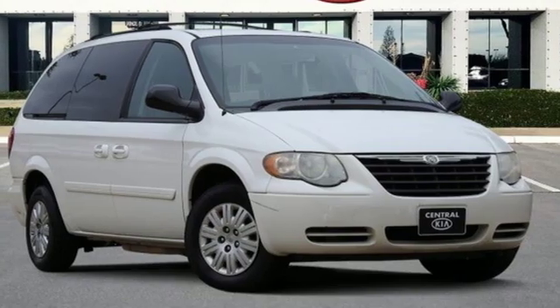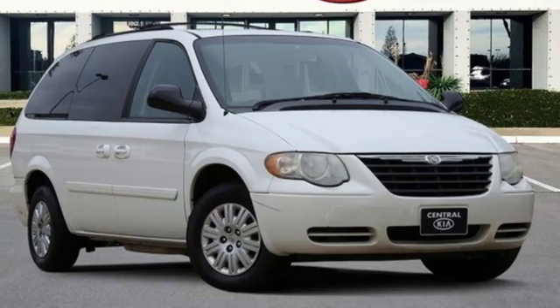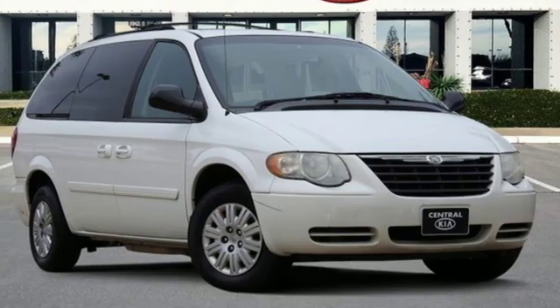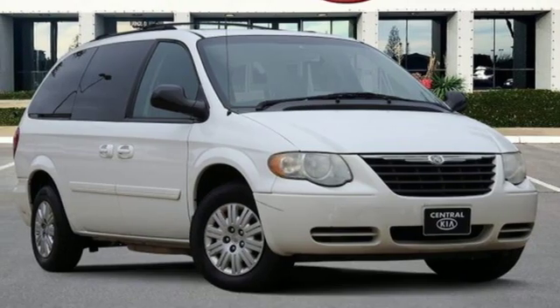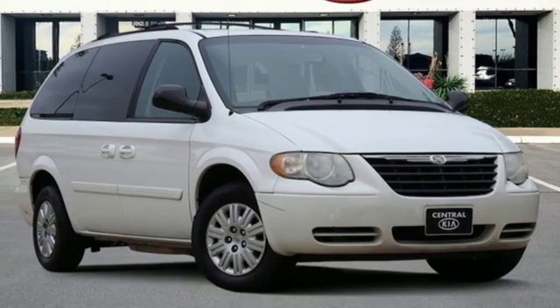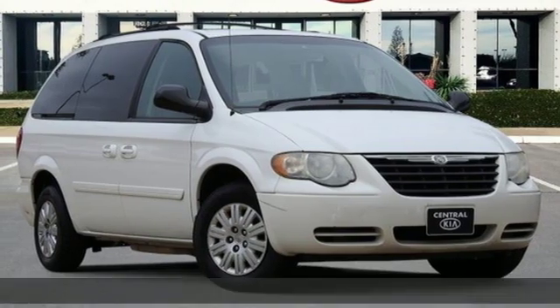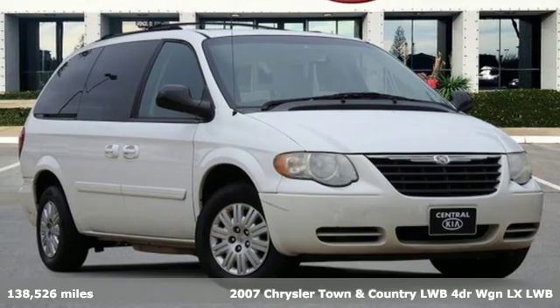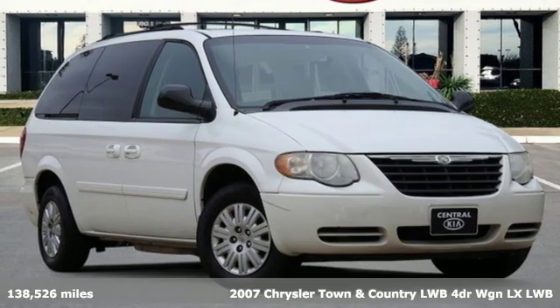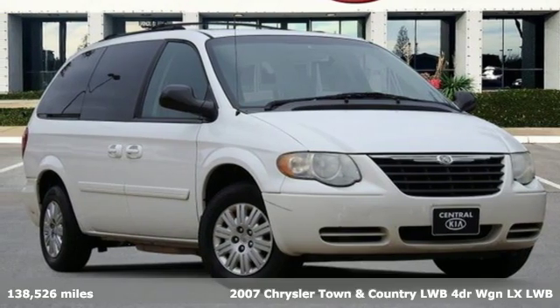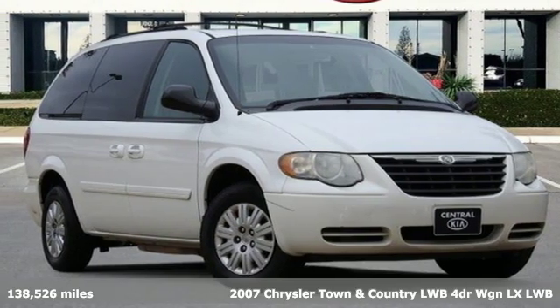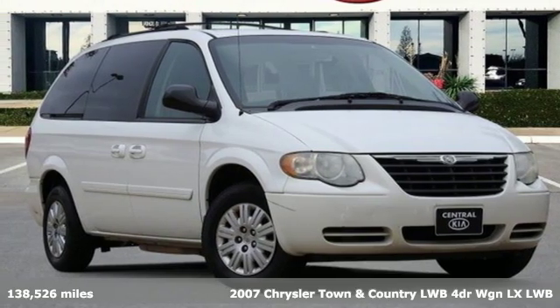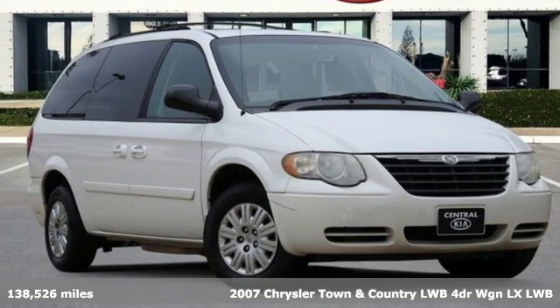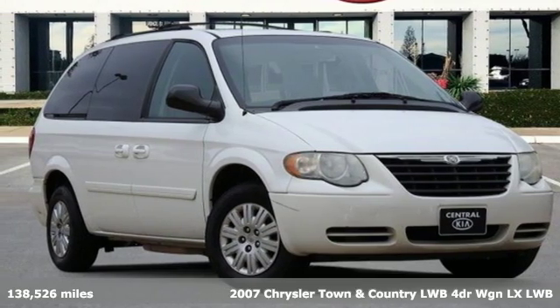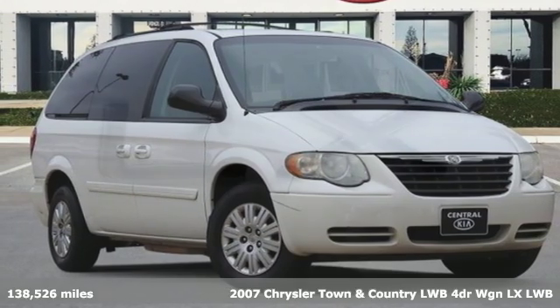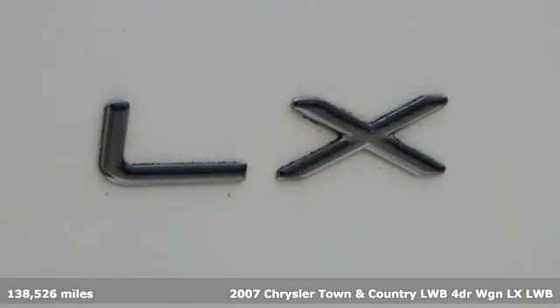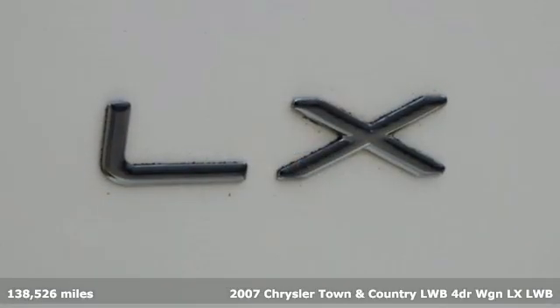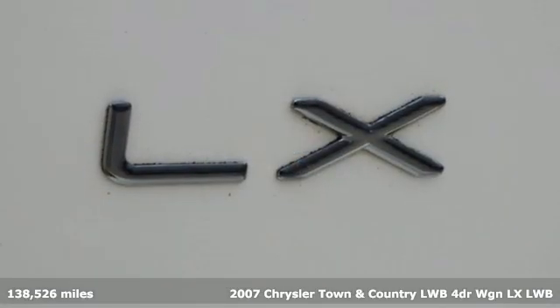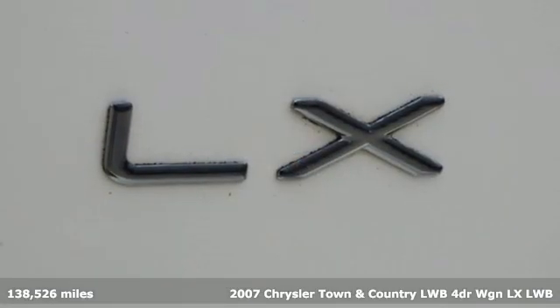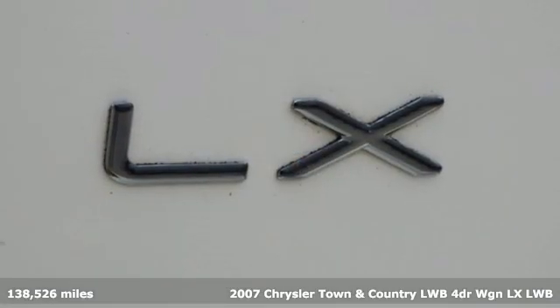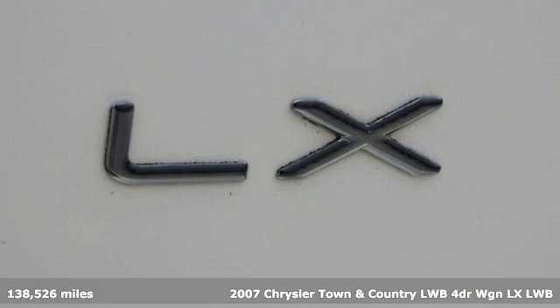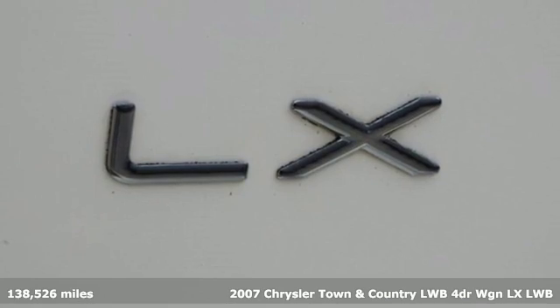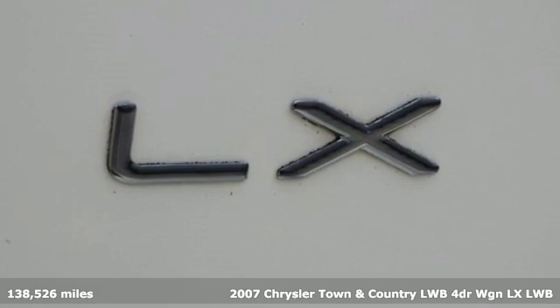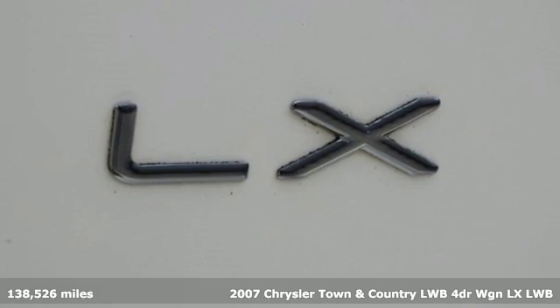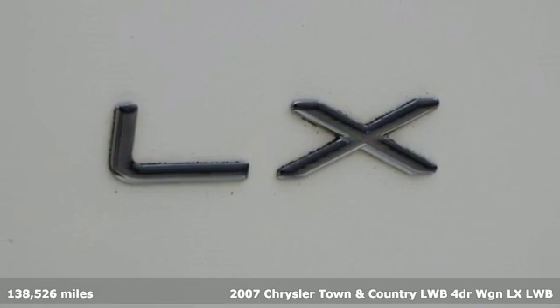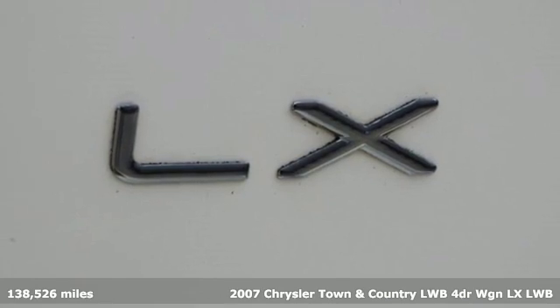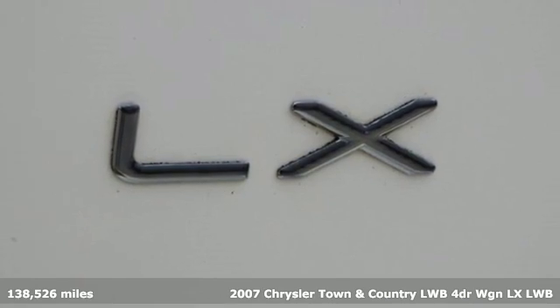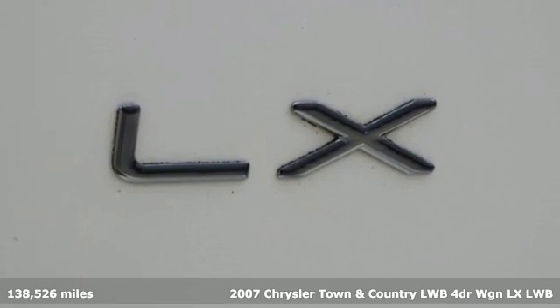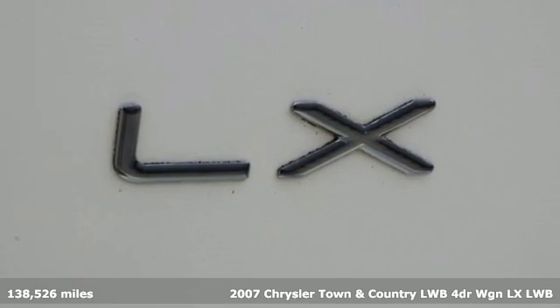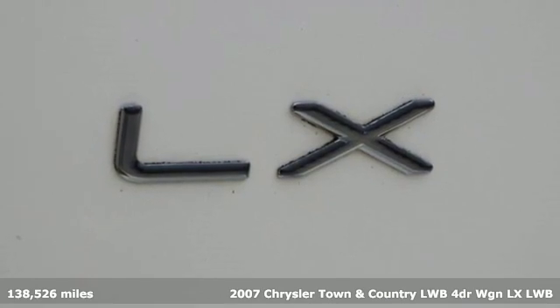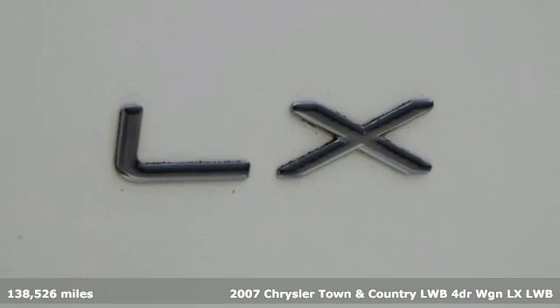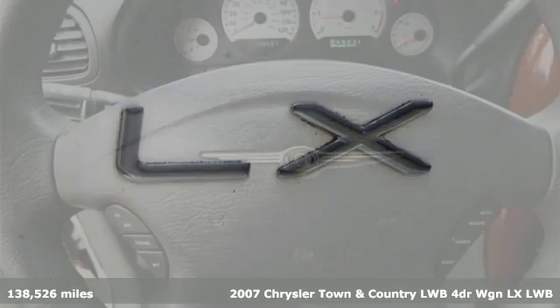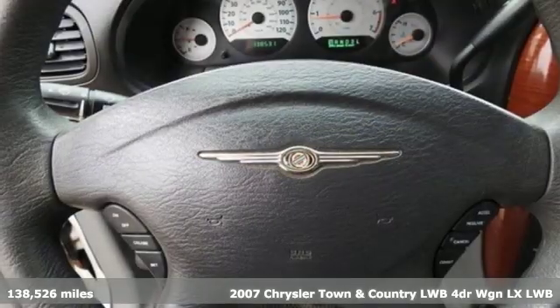Here's a 2007 Chrysler Town & Country Long Wheelbase. Chrysler, where top flight engineering meets affordable luxury.